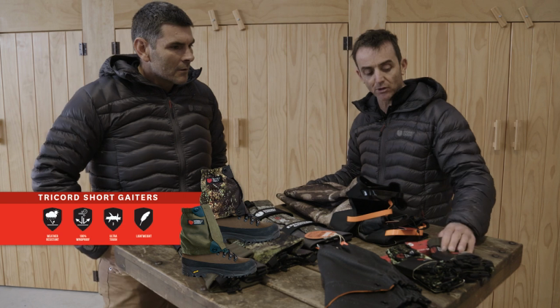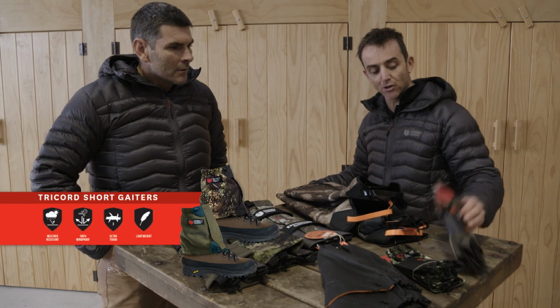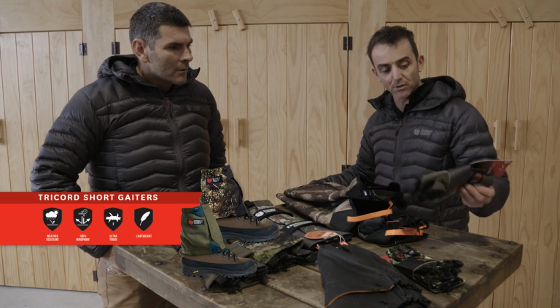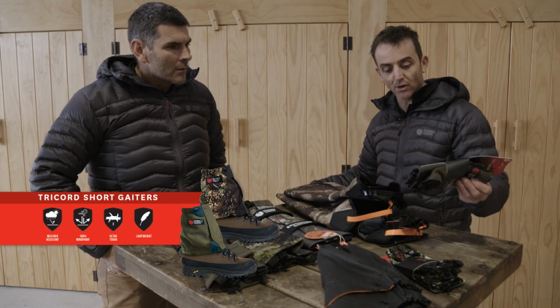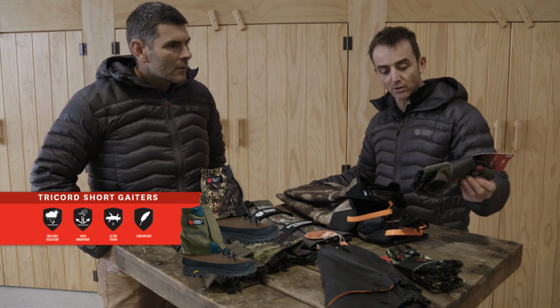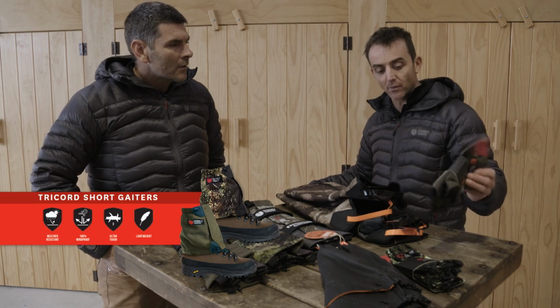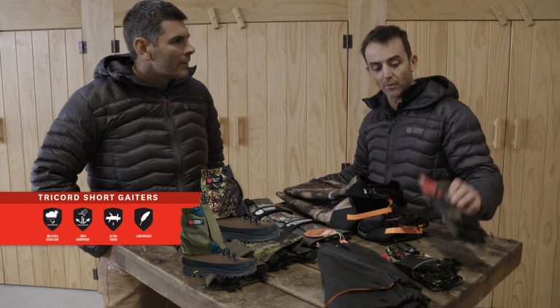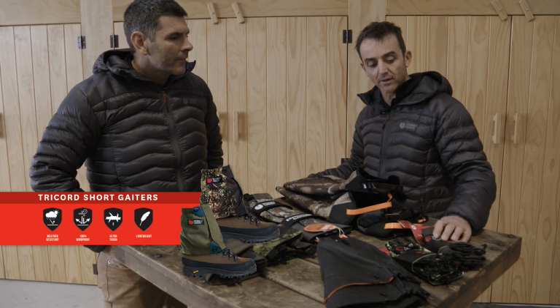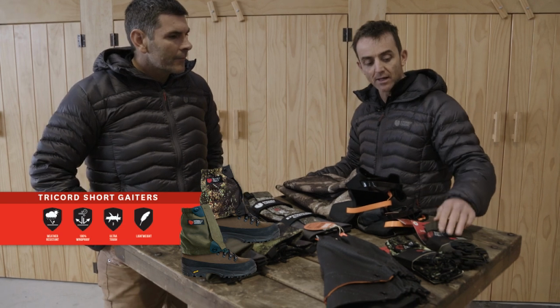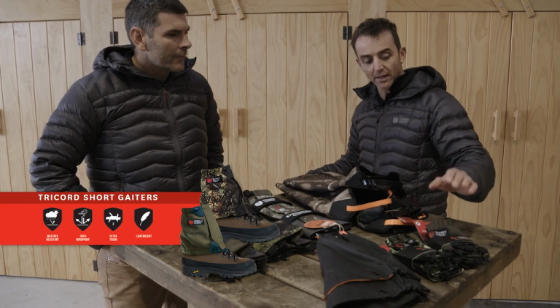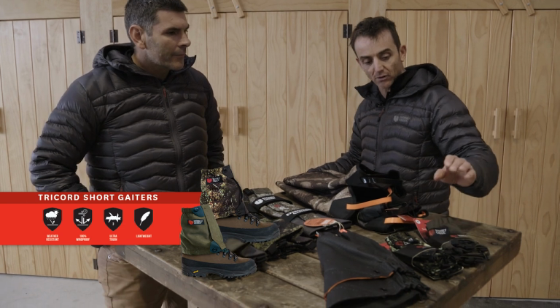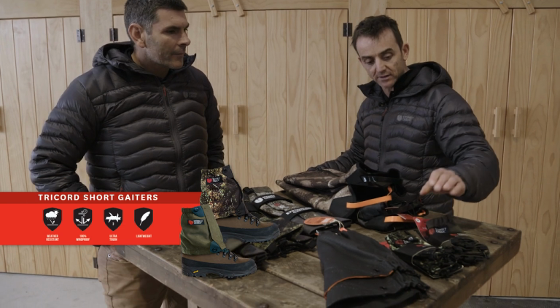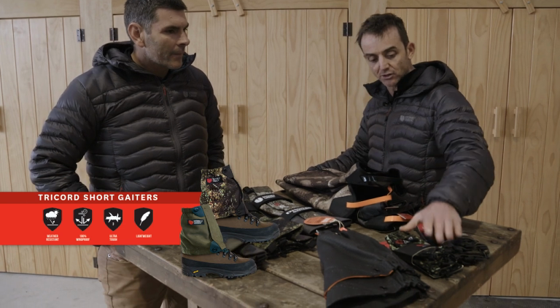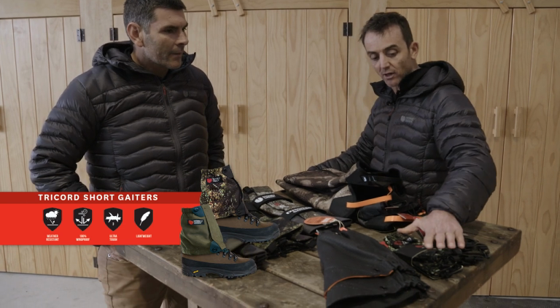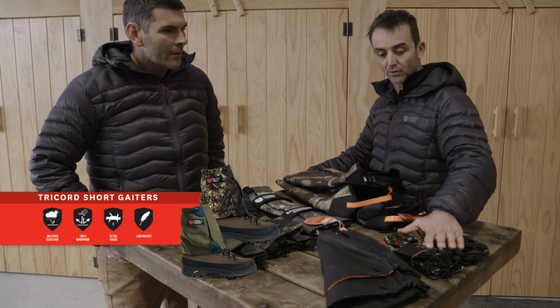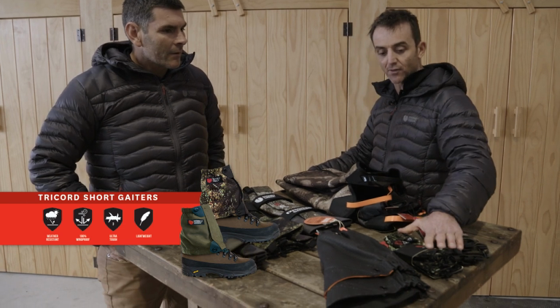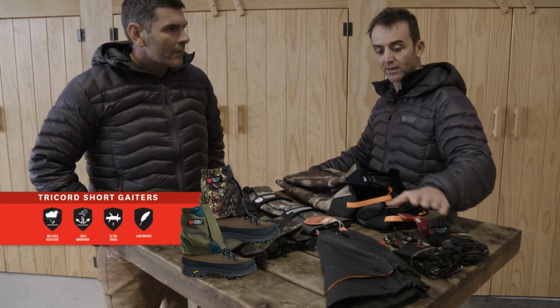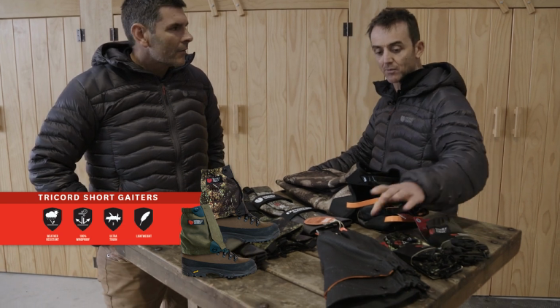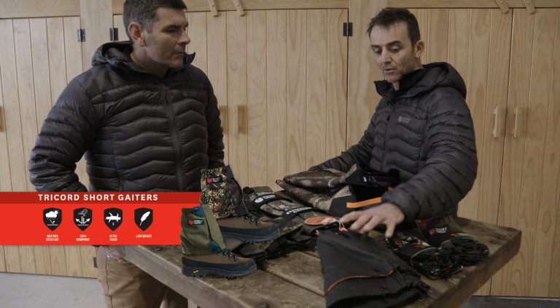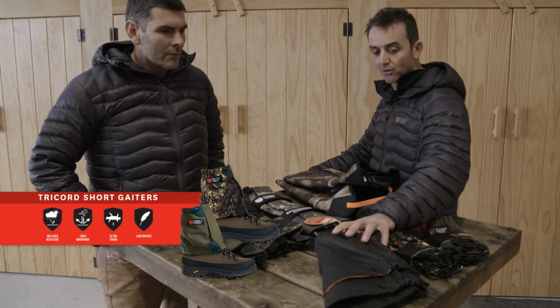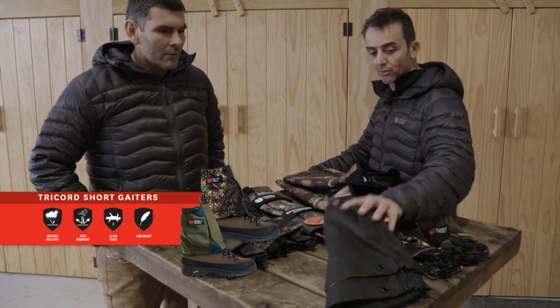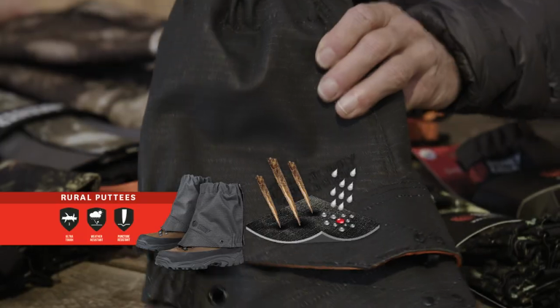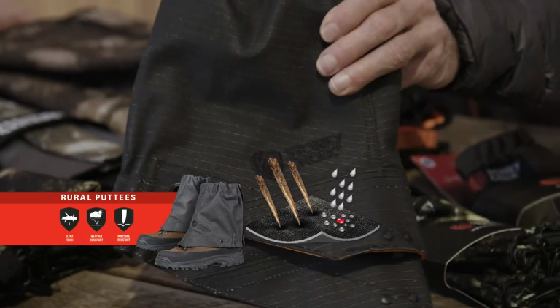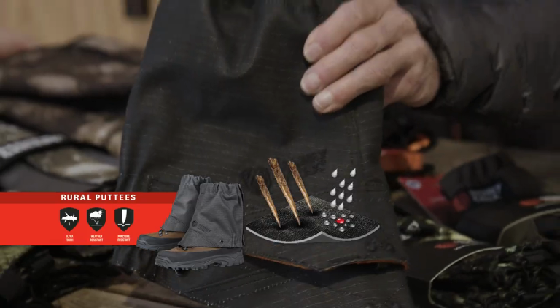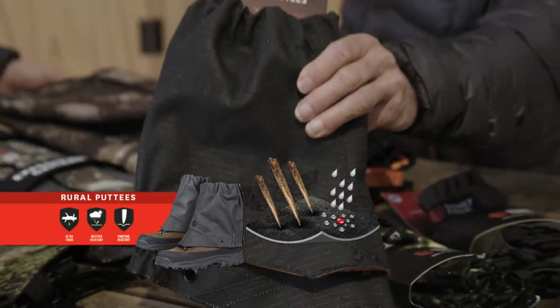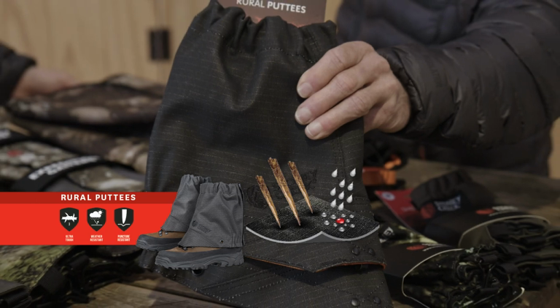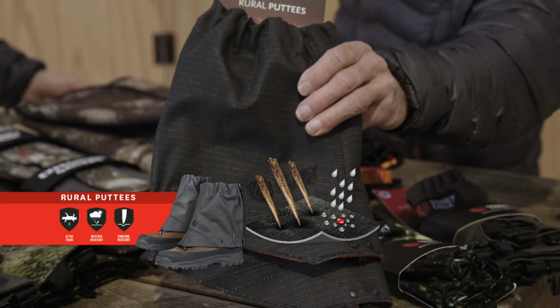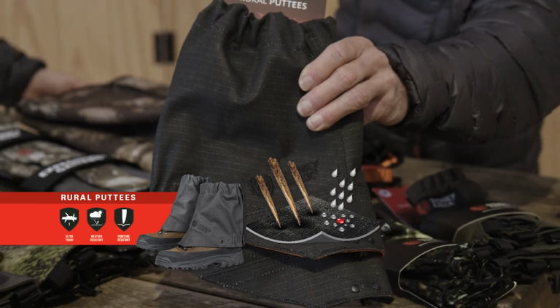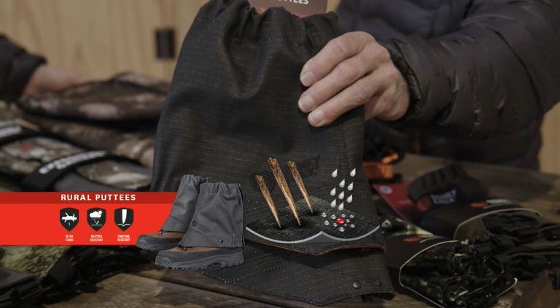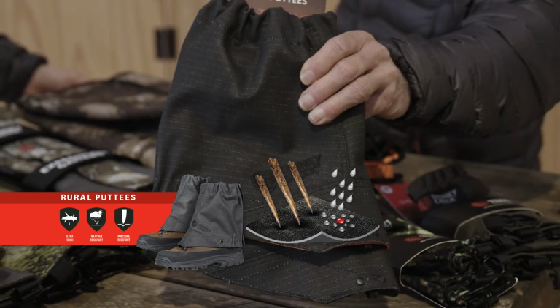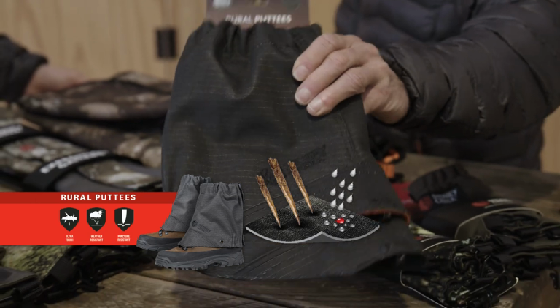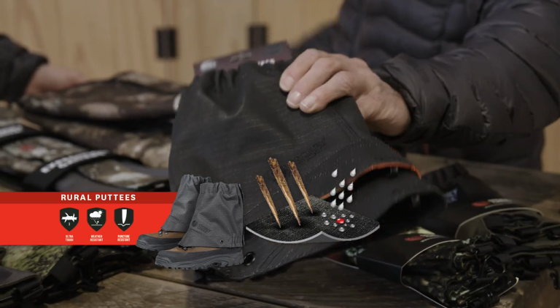We've got short gators, short putties — we do two. We do a nice lightweight one, nice and silent on the front, and then we do our new rural putty, that's in our black shield fabric.